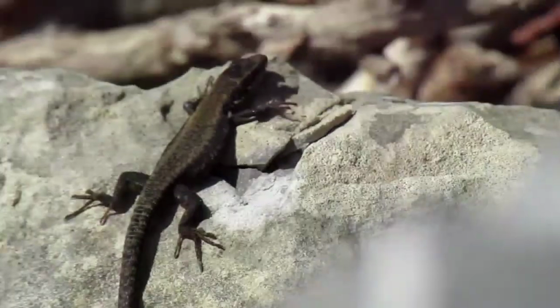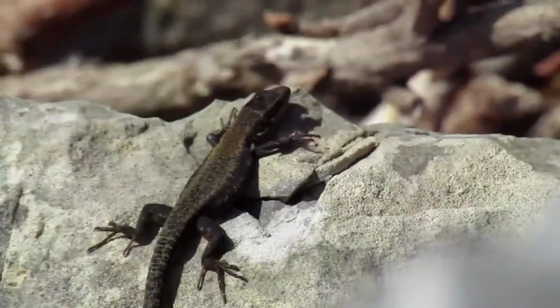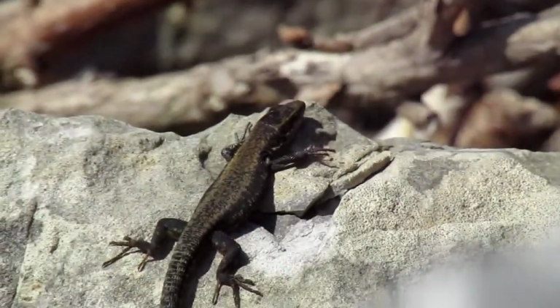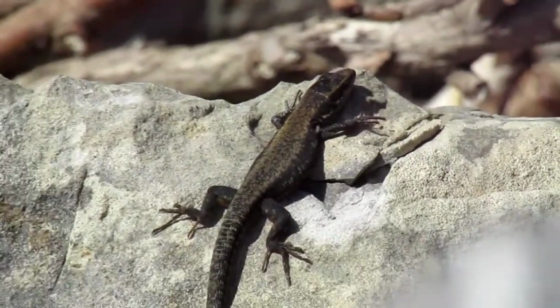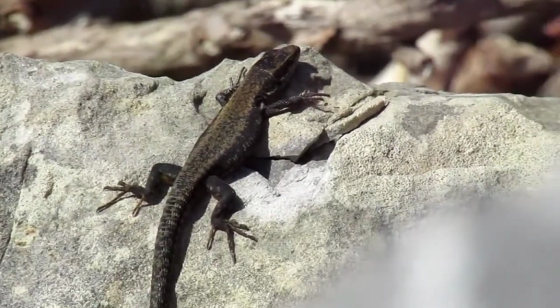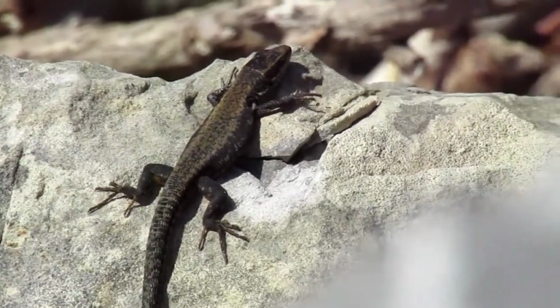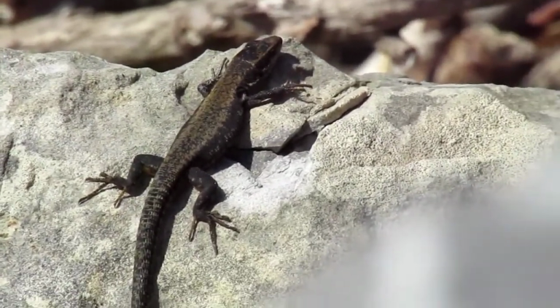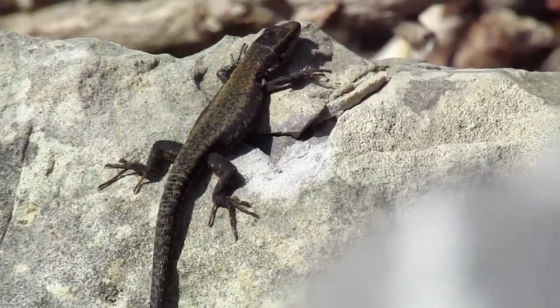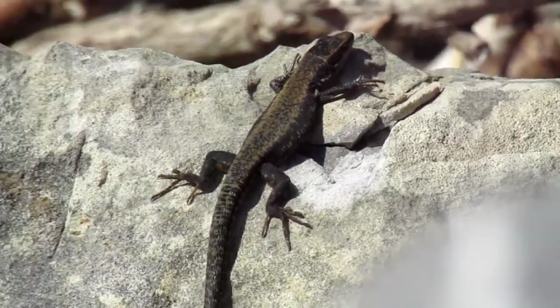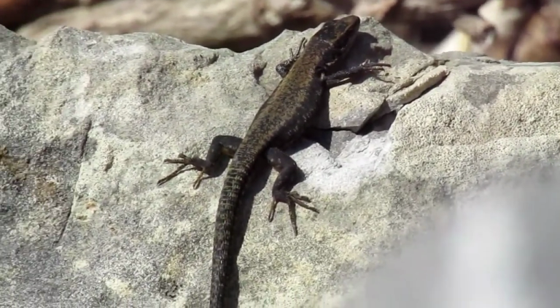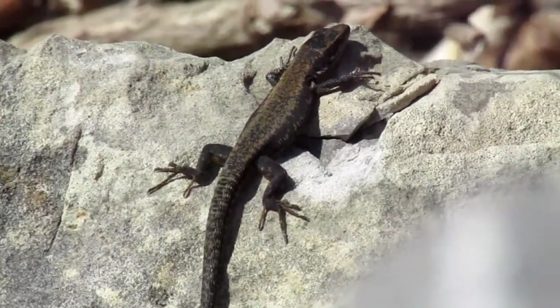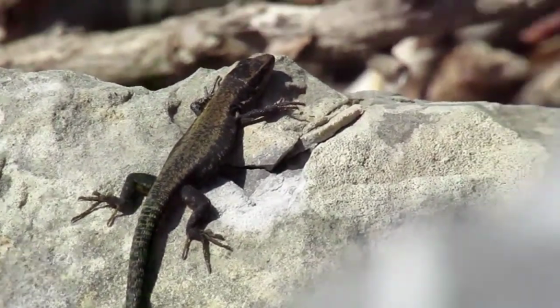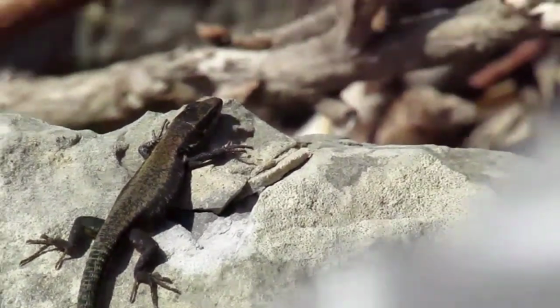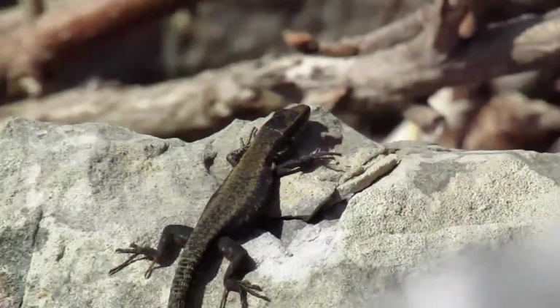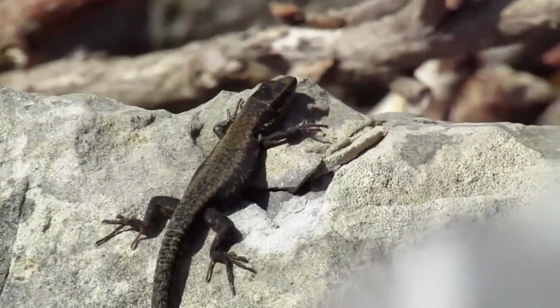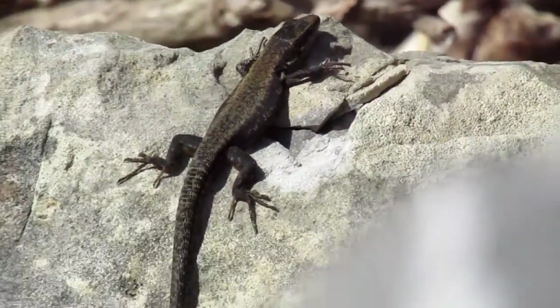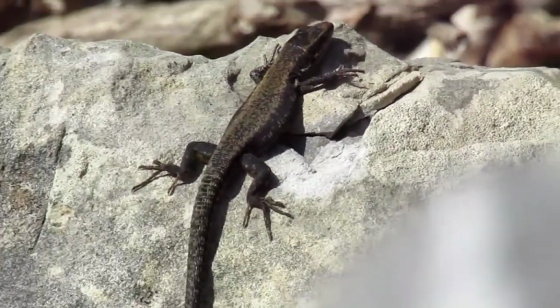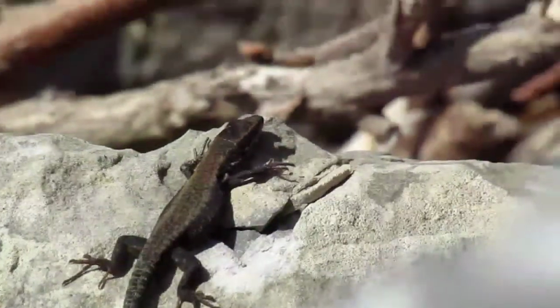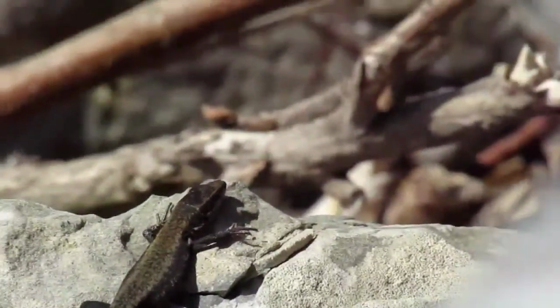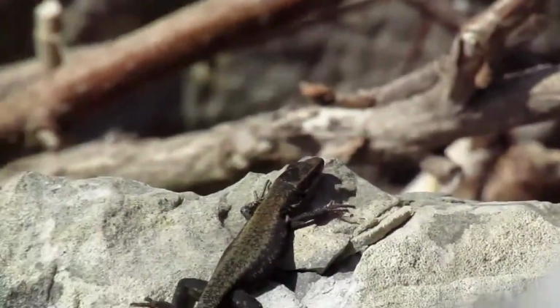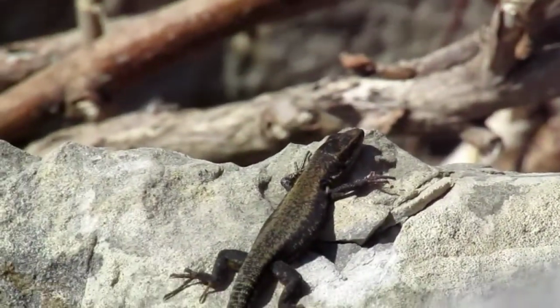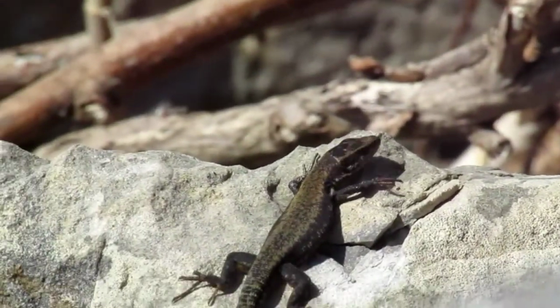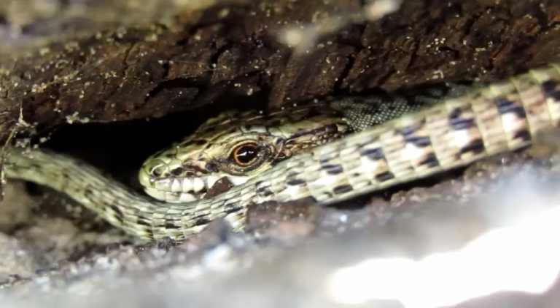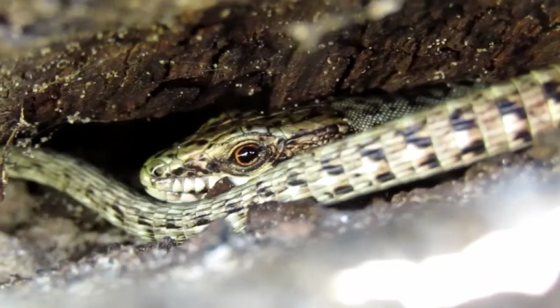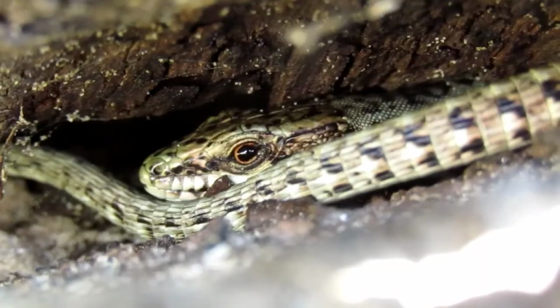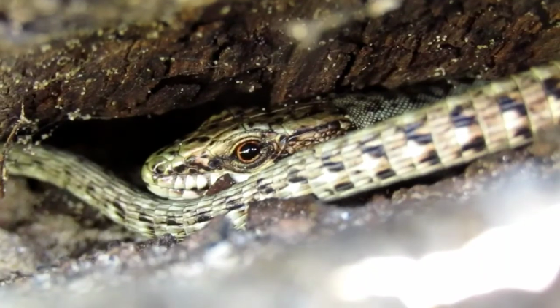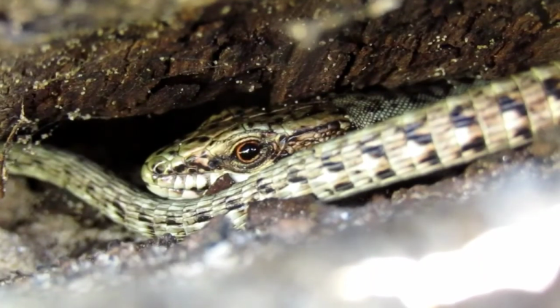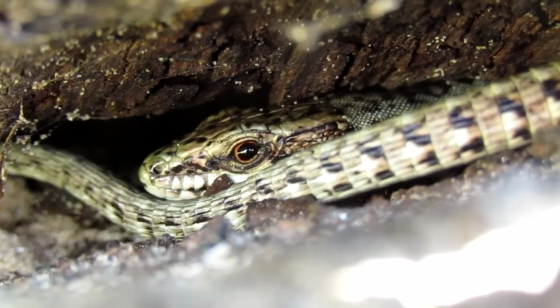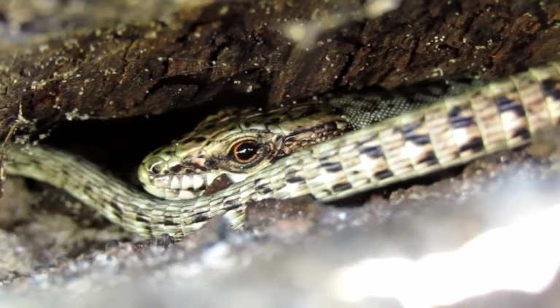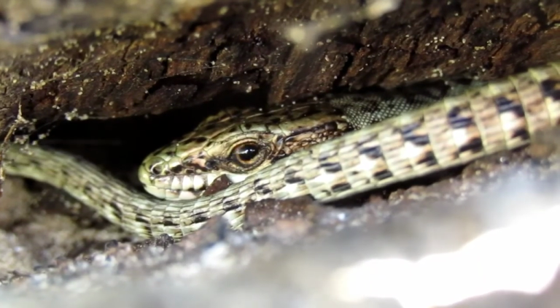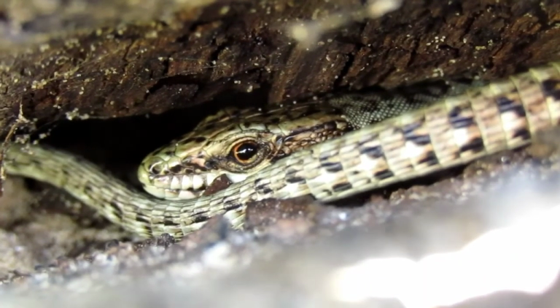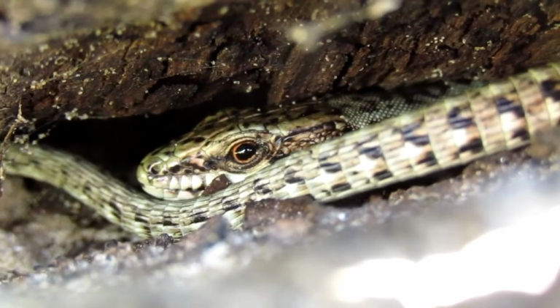Y aquí tenemos un ejemplar de lagartija roquera, con la piel bastante oscura. No se llega a encontrar melánicos aquí, pero esta vez no ha habido suerte.